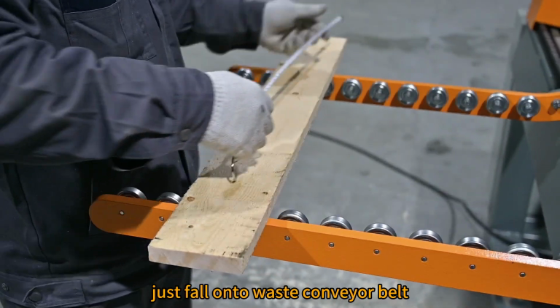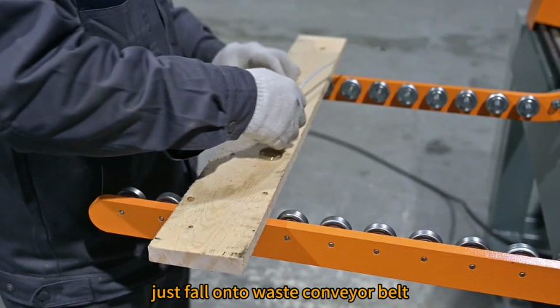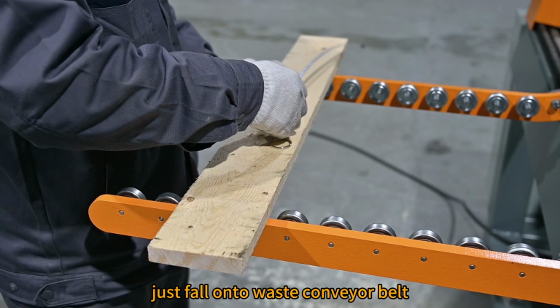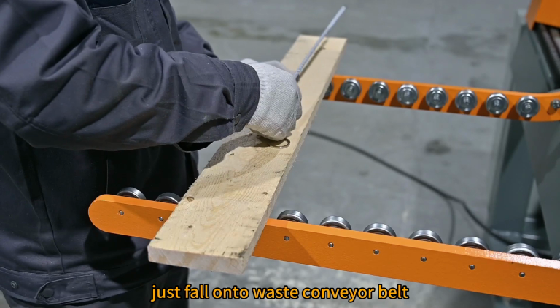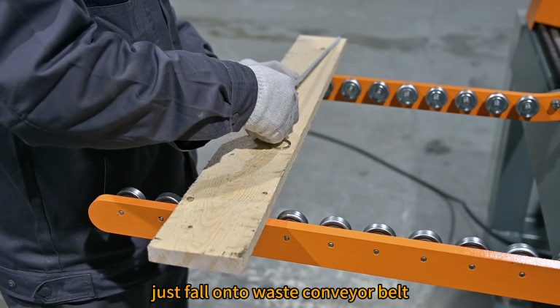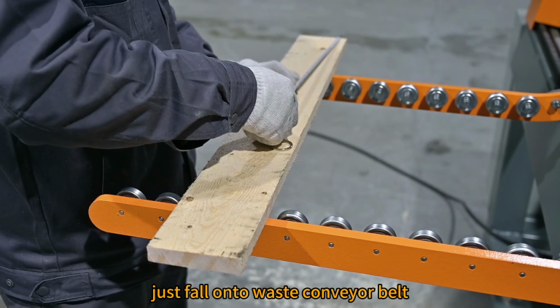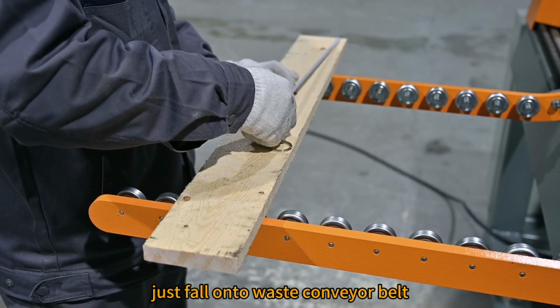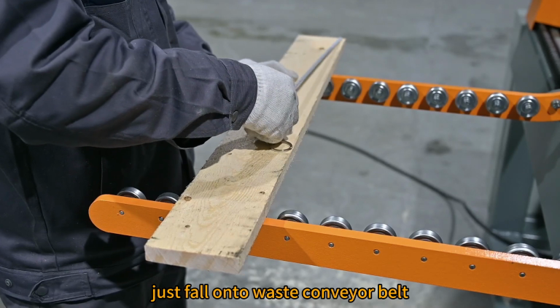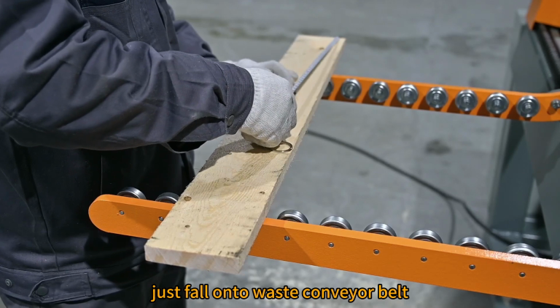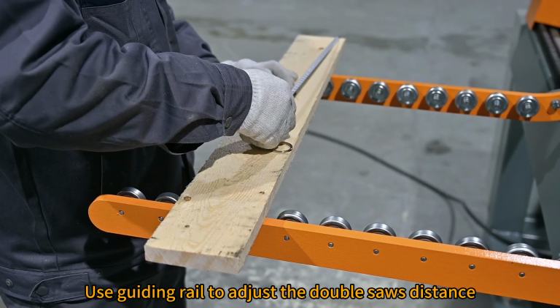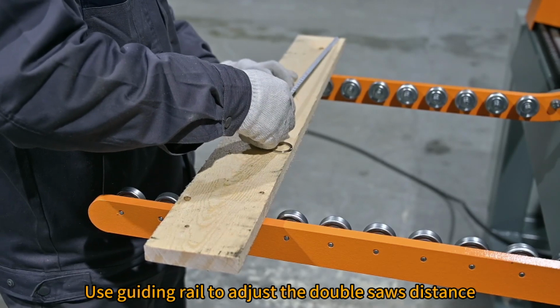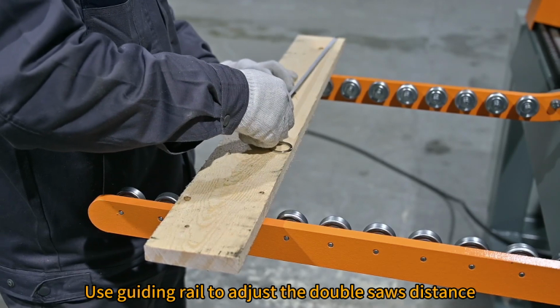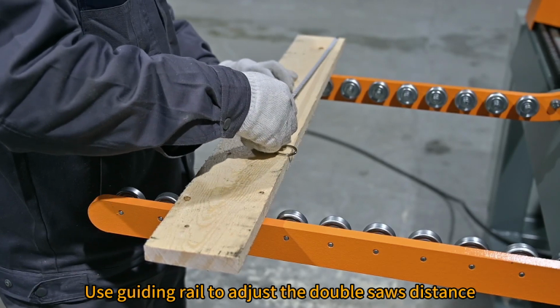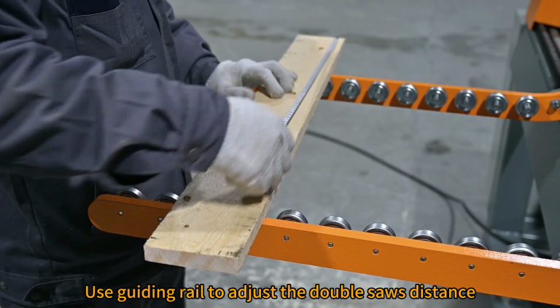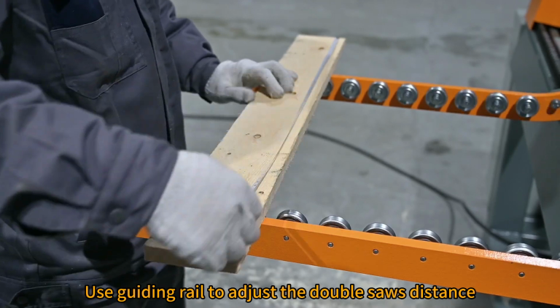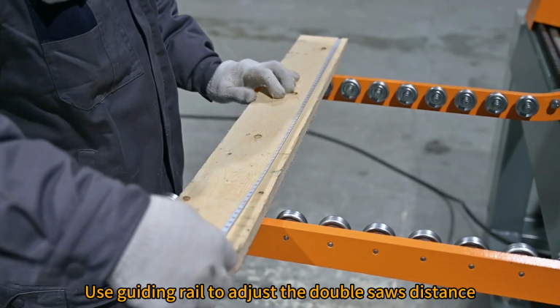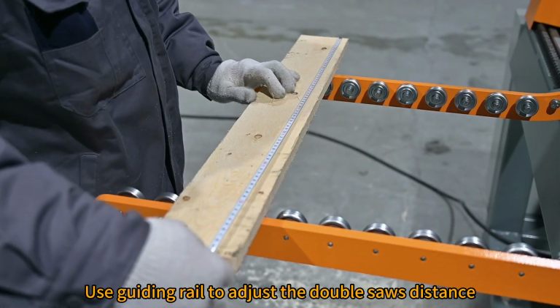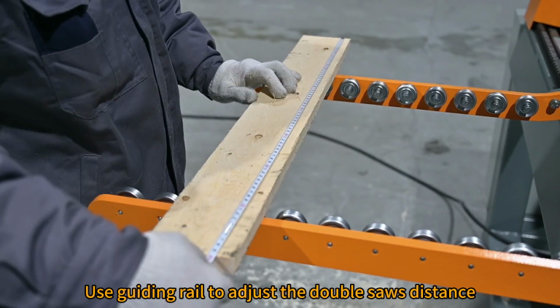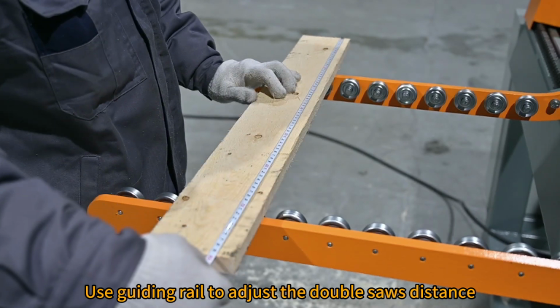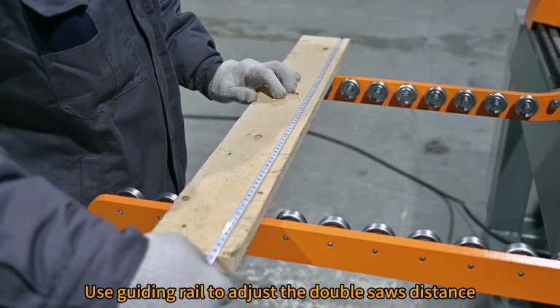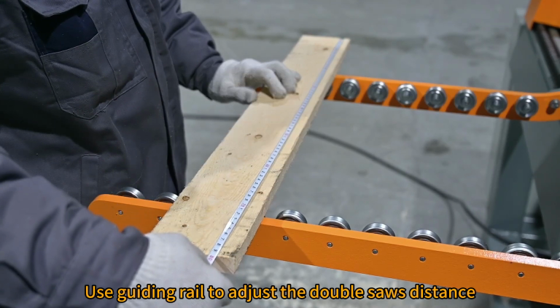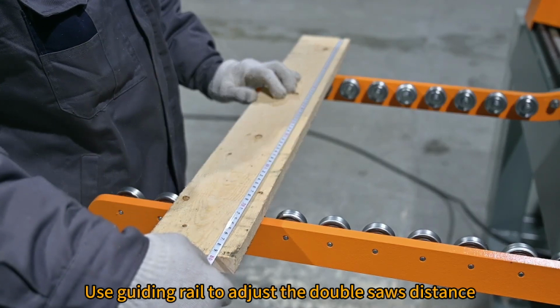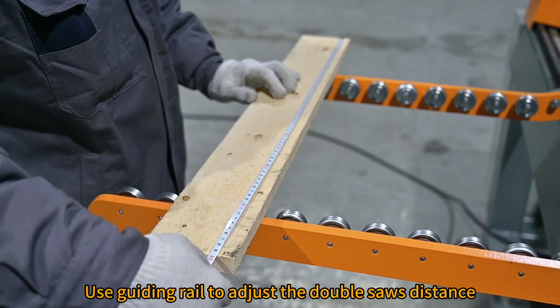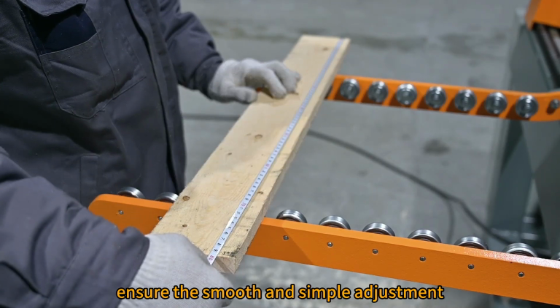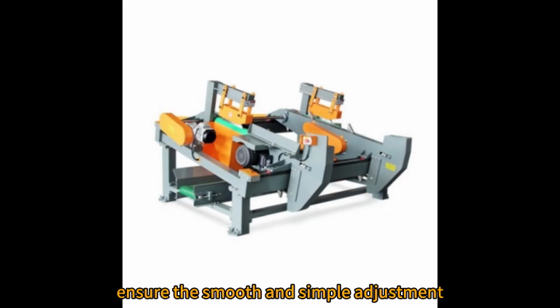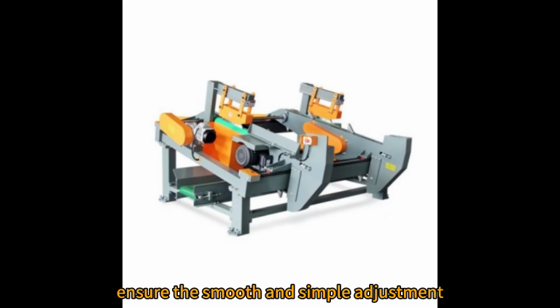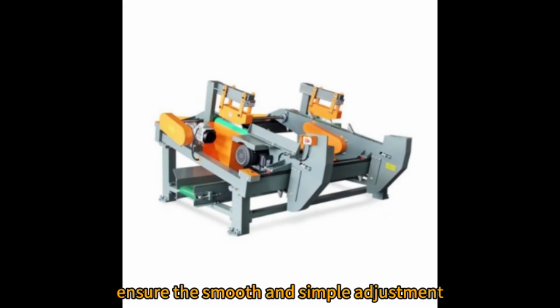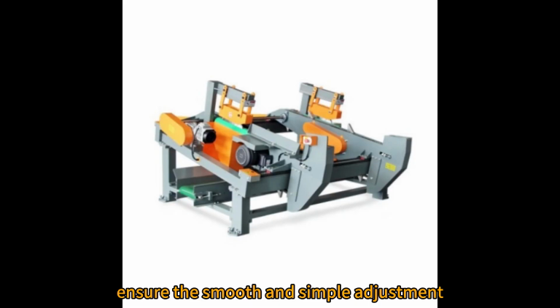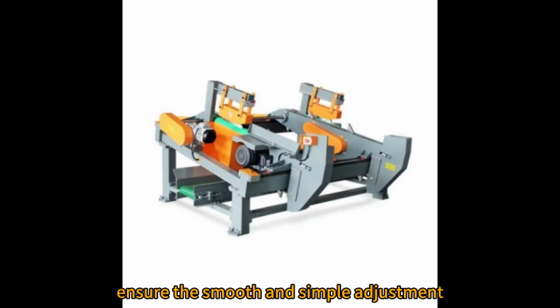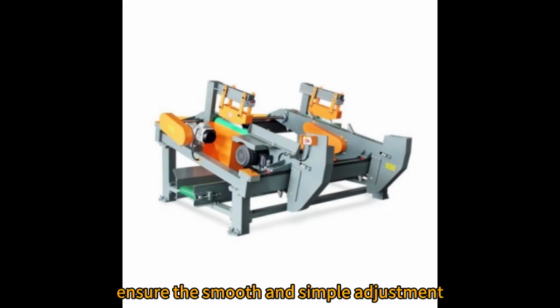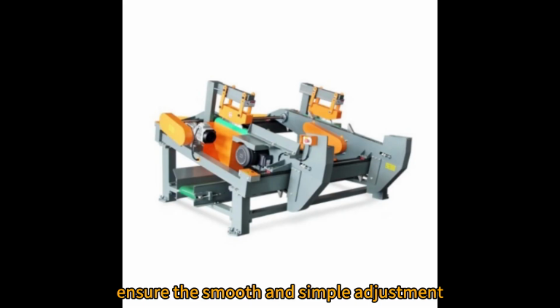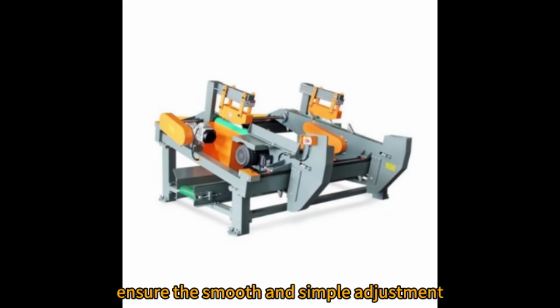Waste falls onto two conveyor belts. A guiding rail is used to adjust the distance between the two saws, ensuring smooth and simple adjustment.